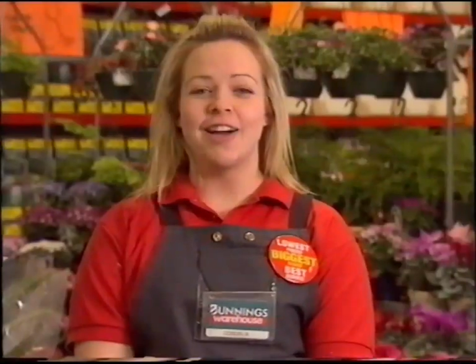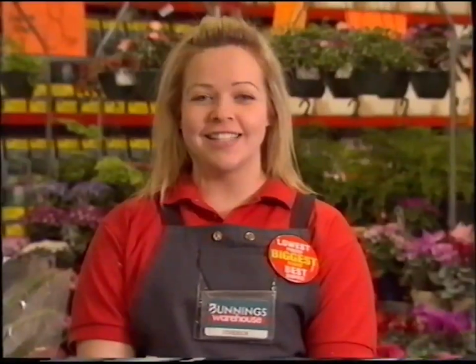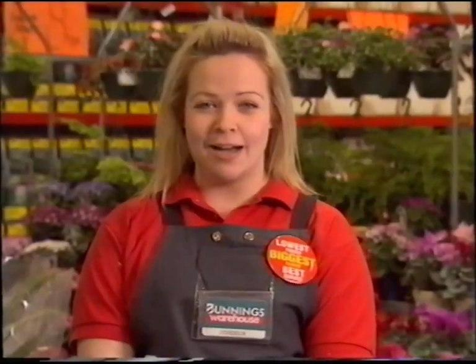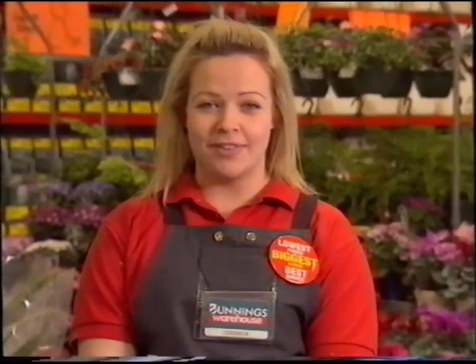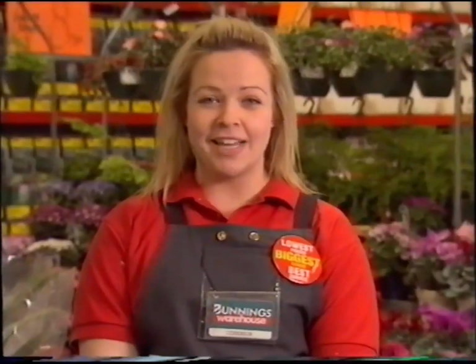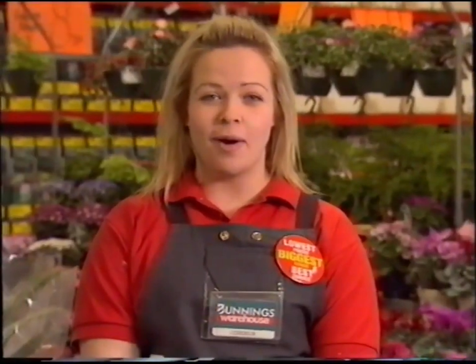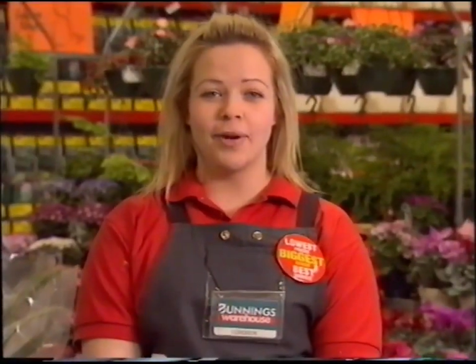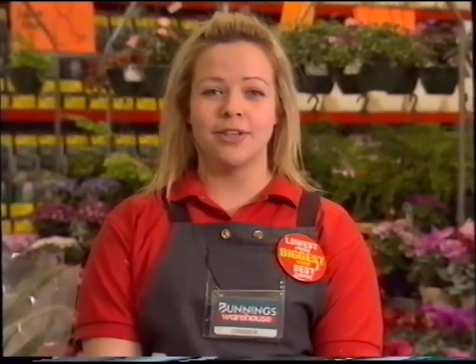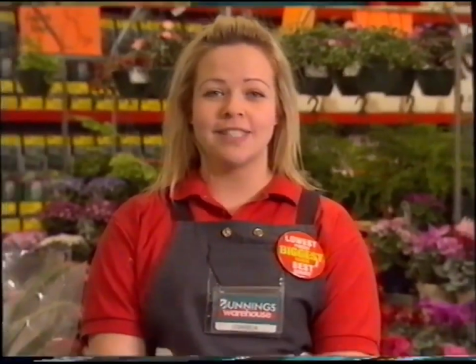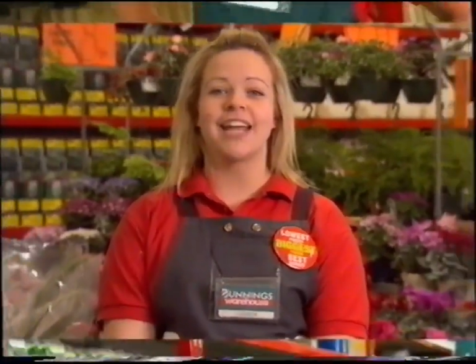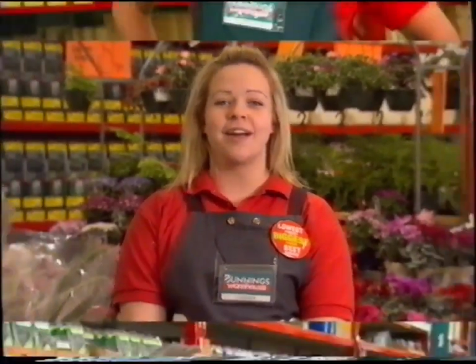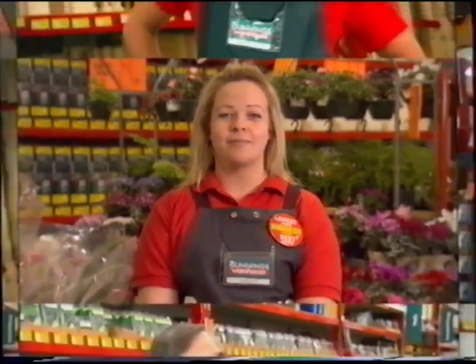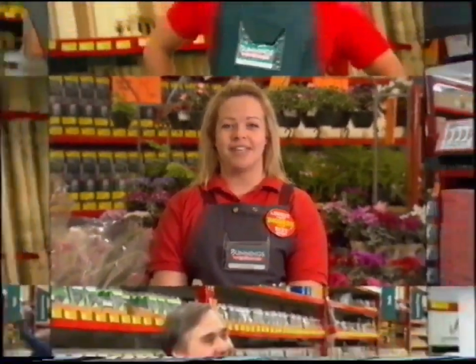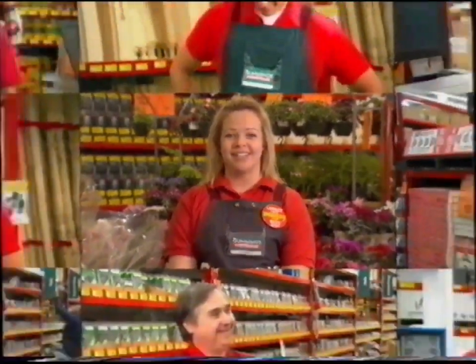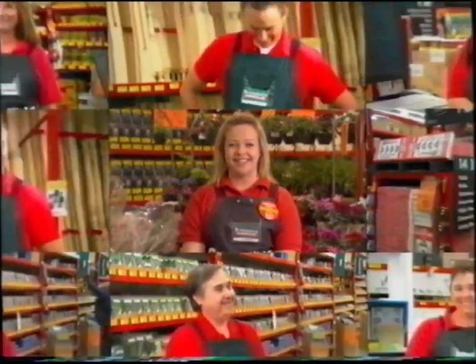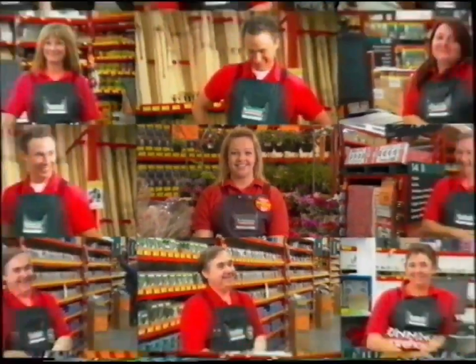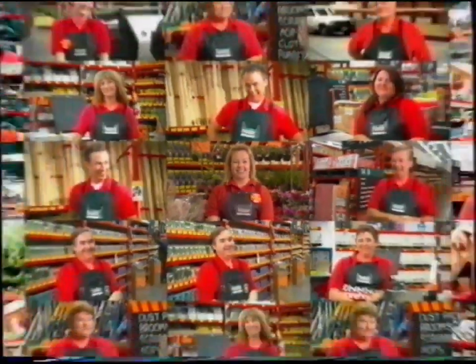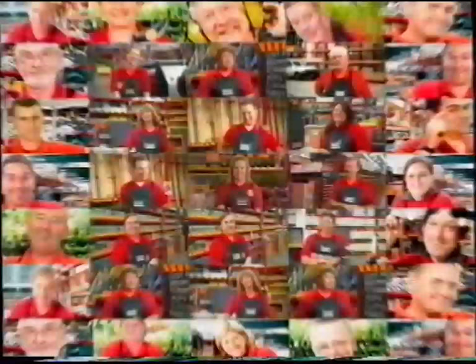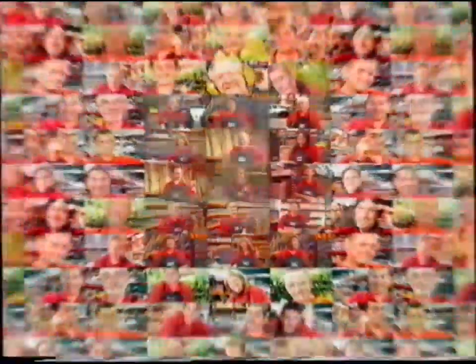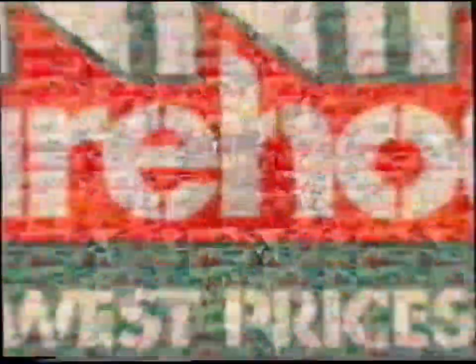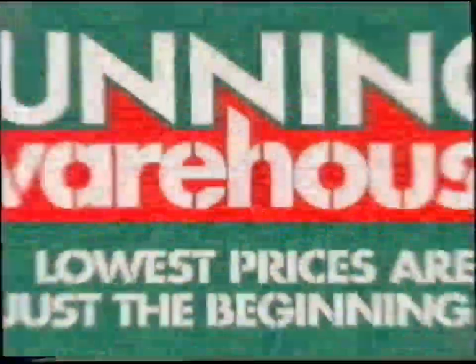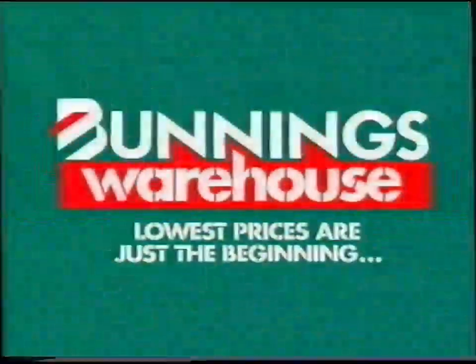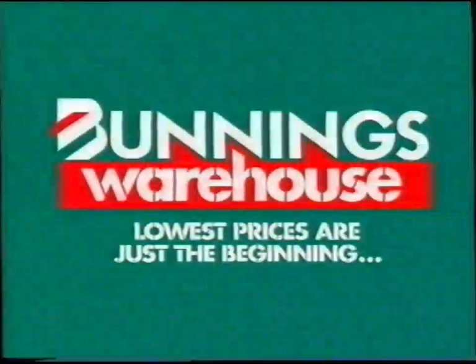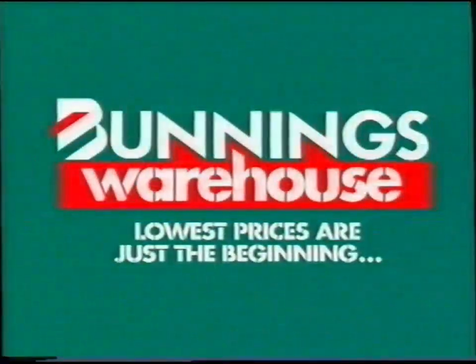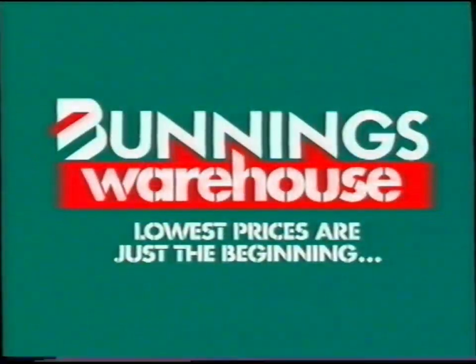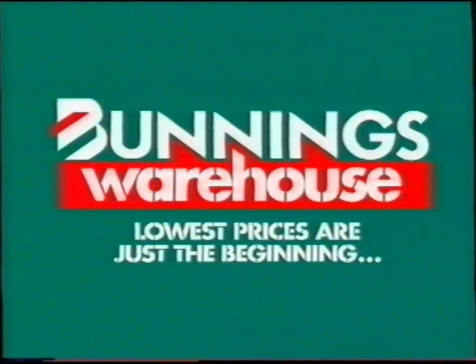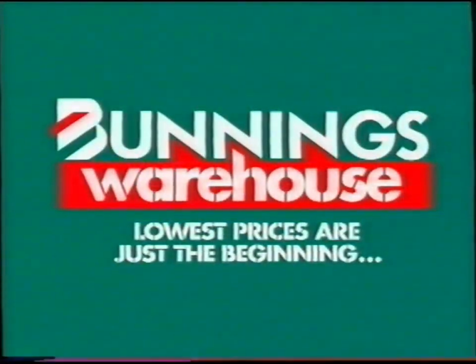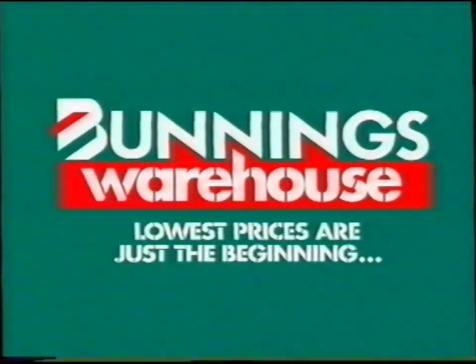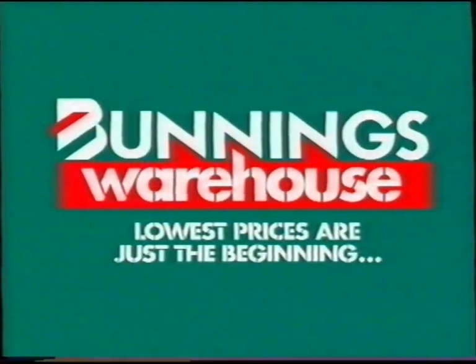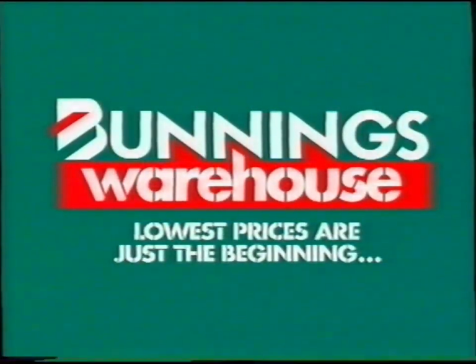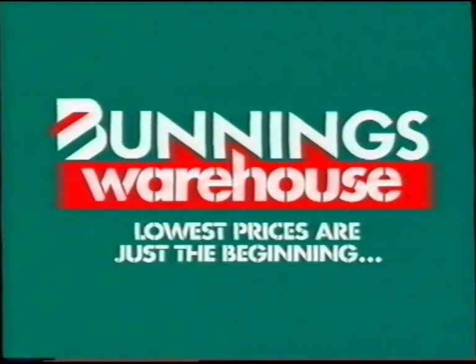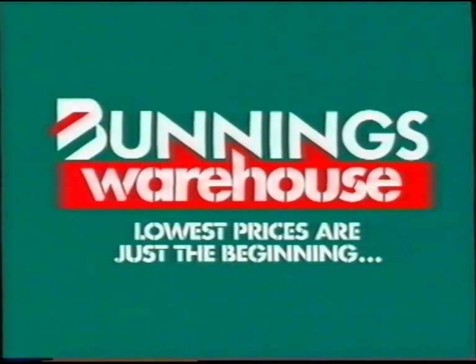To find out the times of our DIY workshops check out our website. Lowest prices are just the beginning.